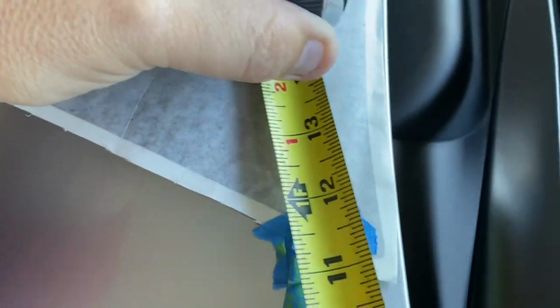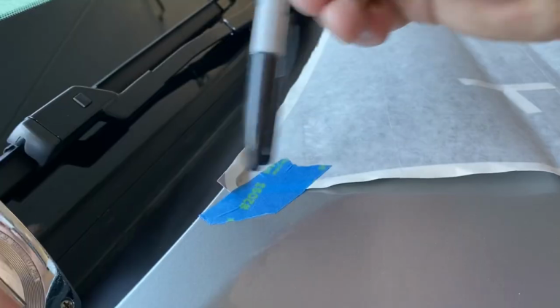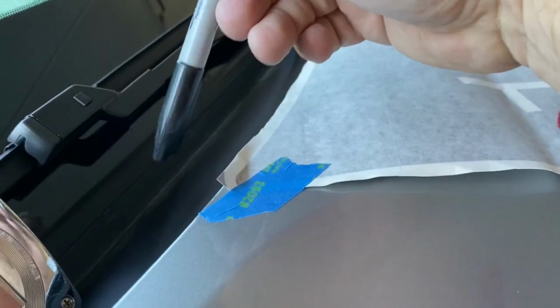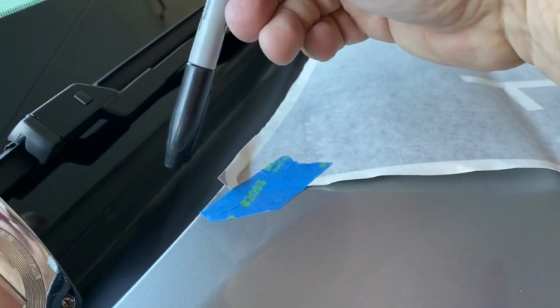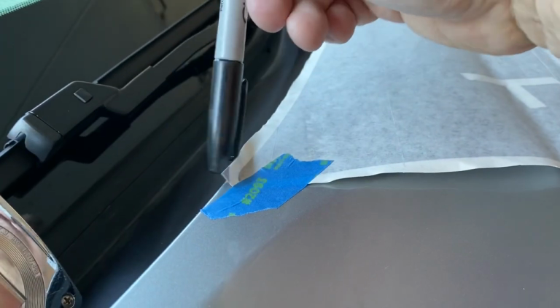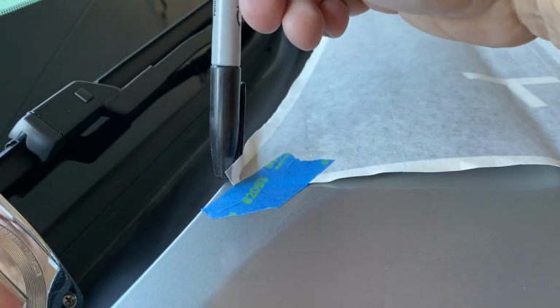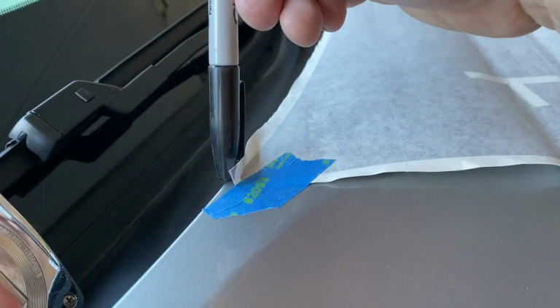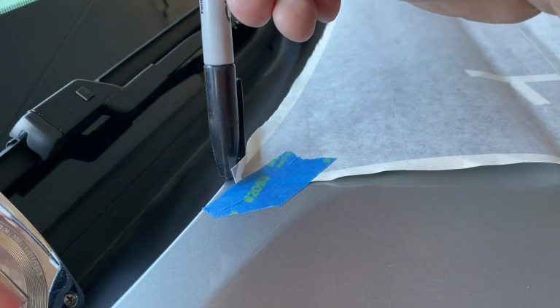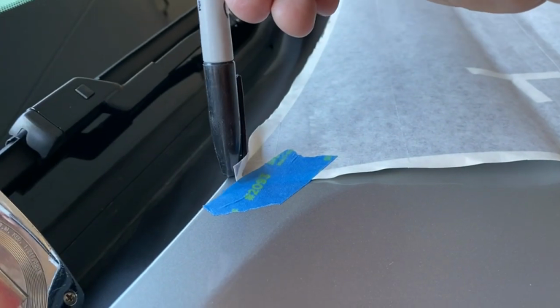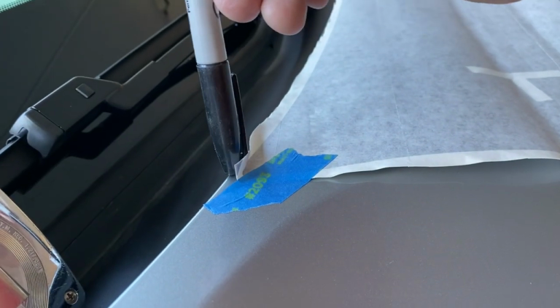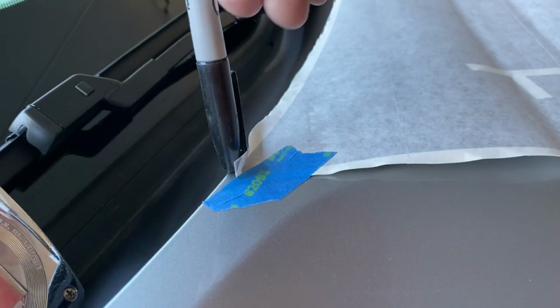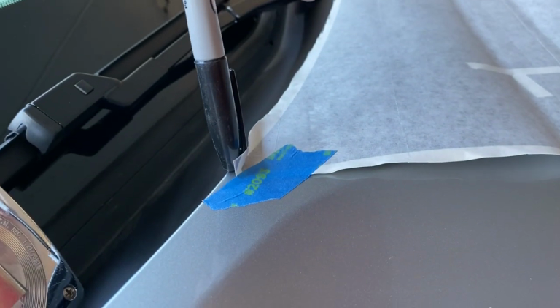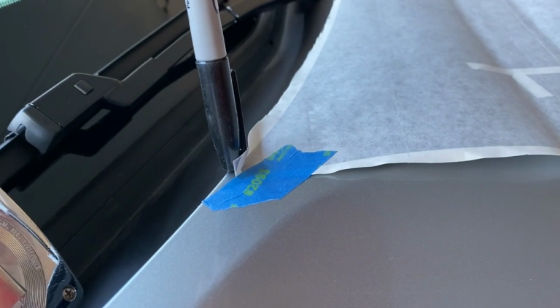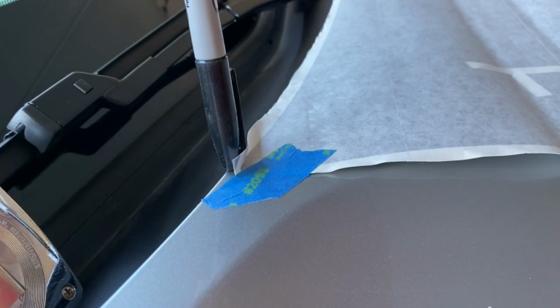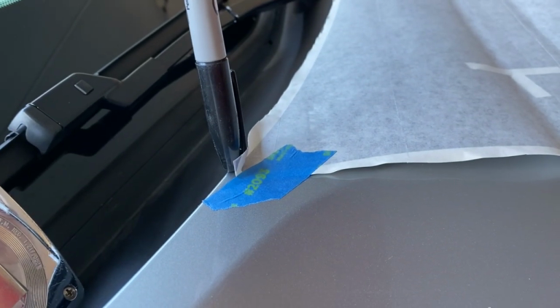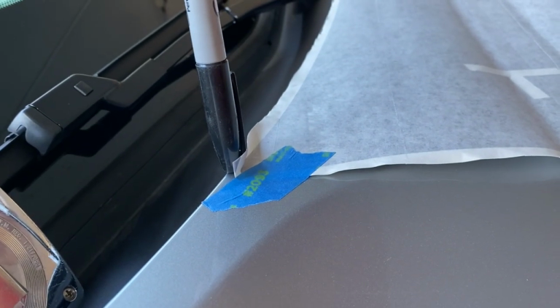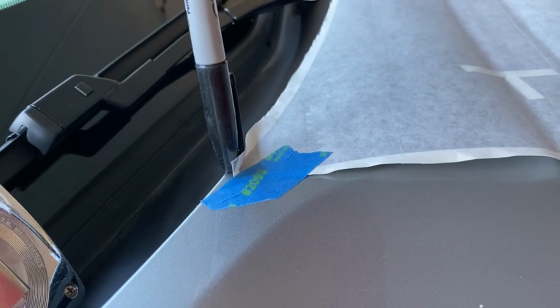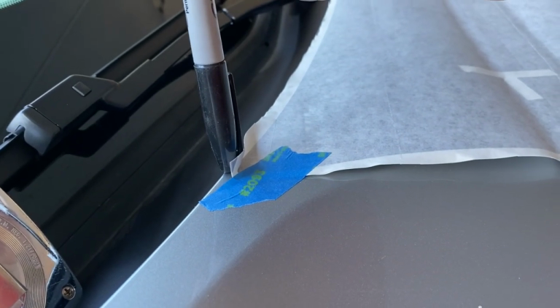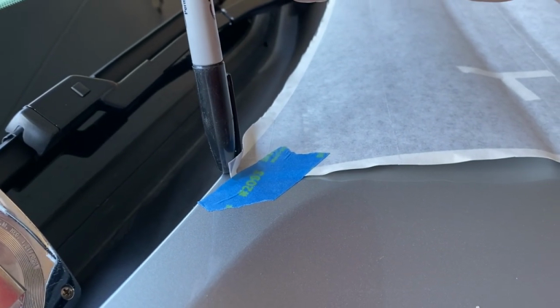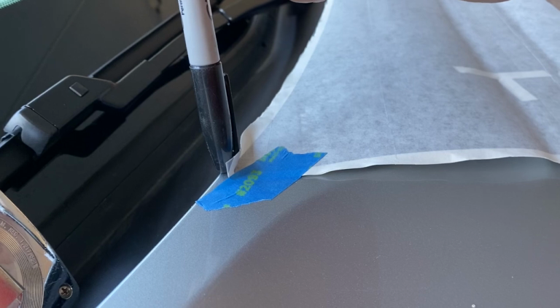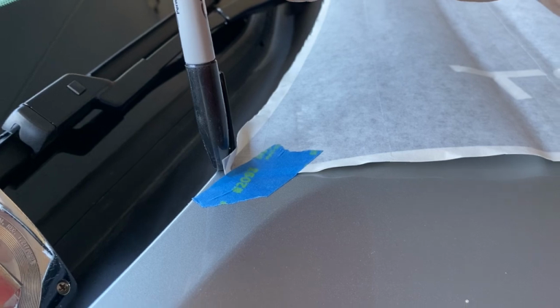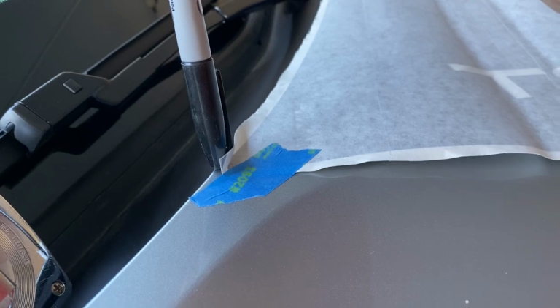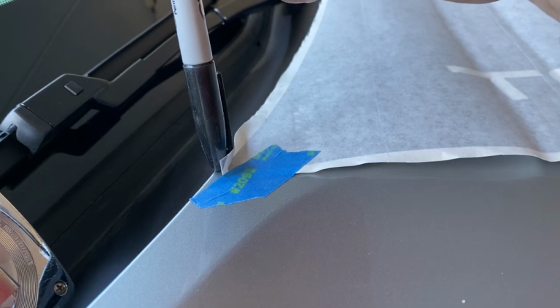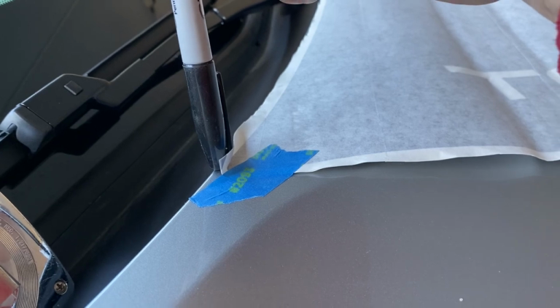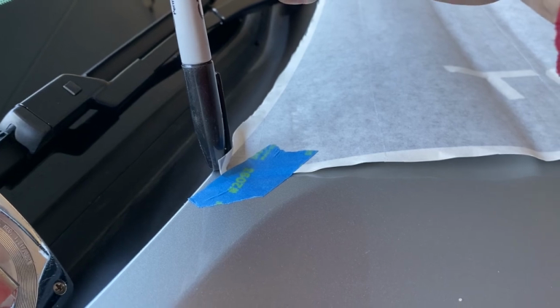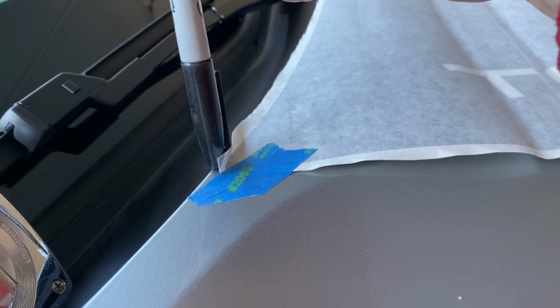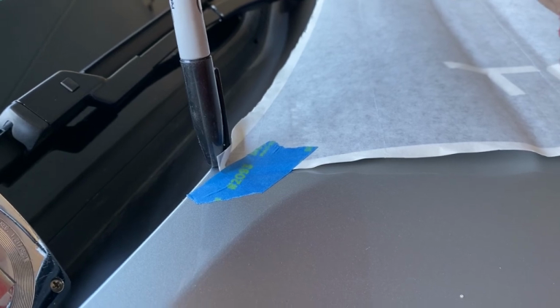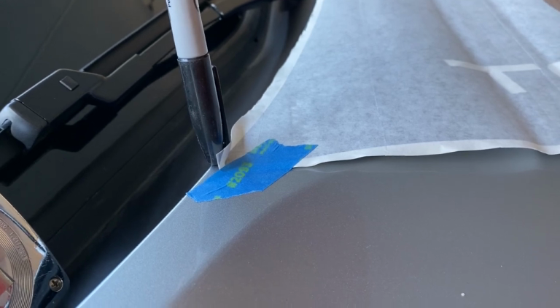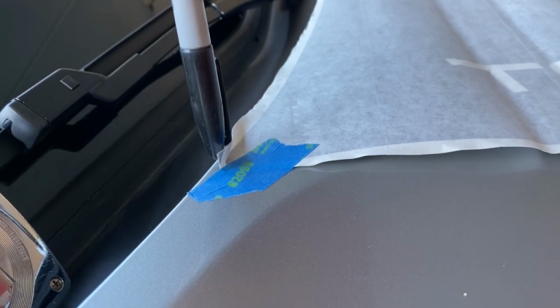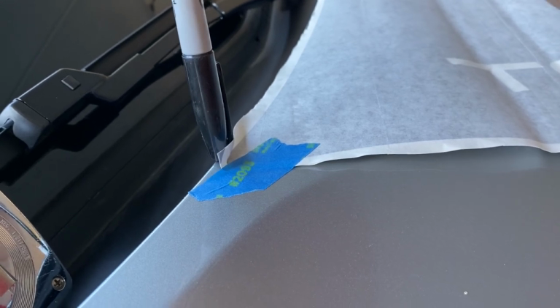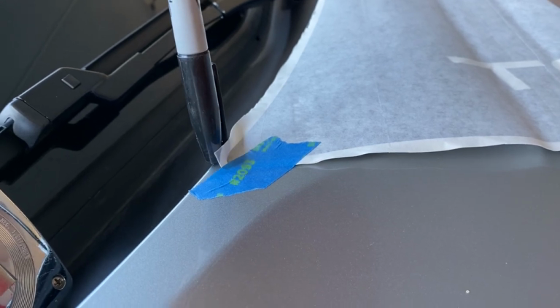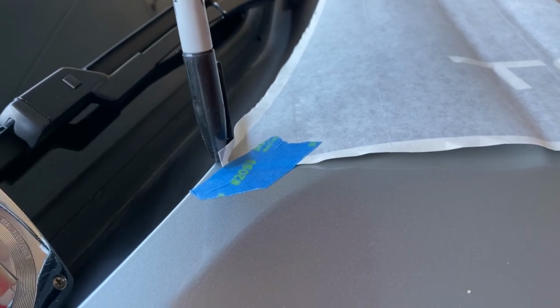Now I'm going to take a marker and make a little dot where the edge of the decal needs to be — a dot that a little rubbing alcohol can take off later.